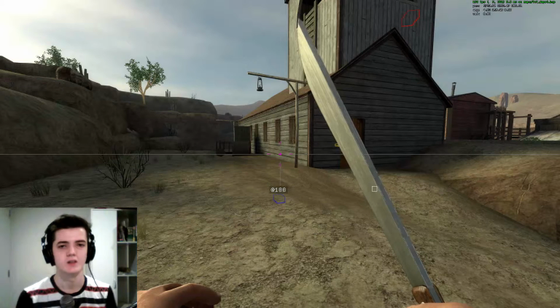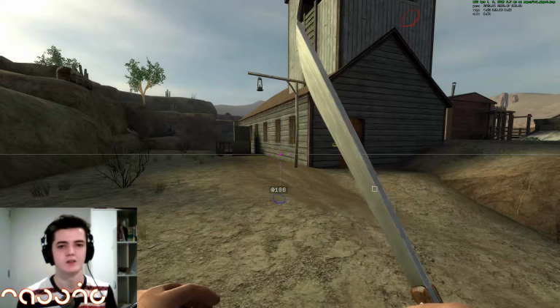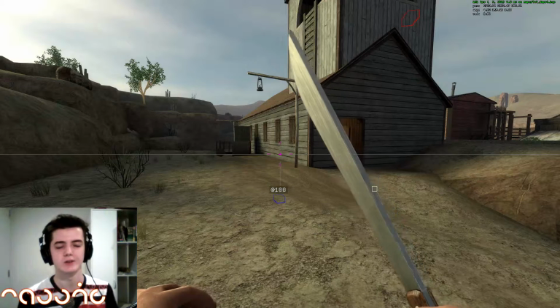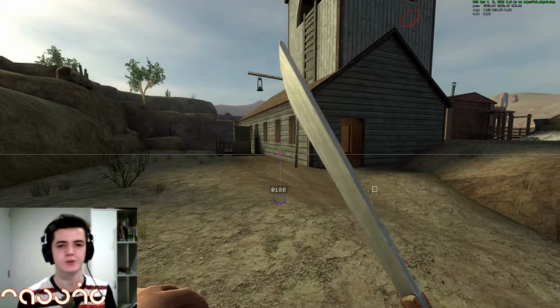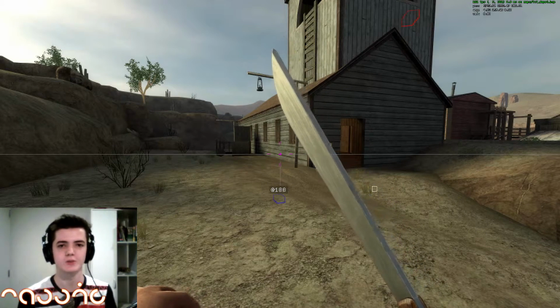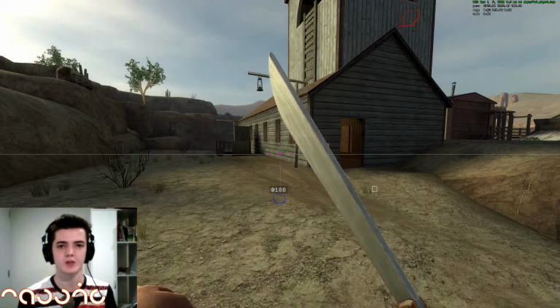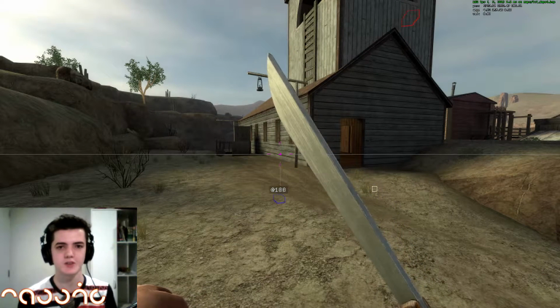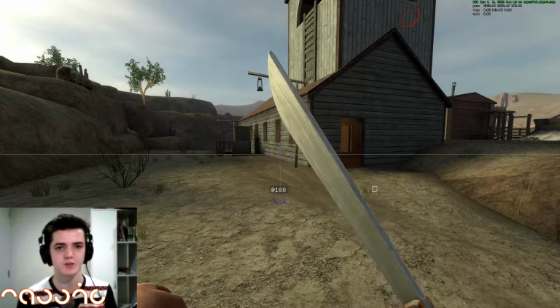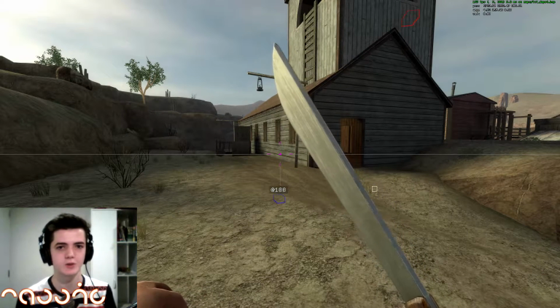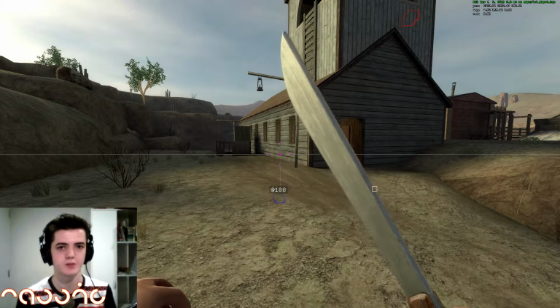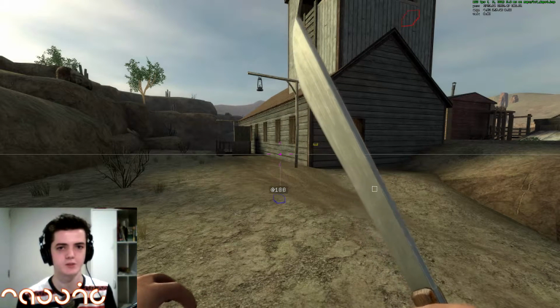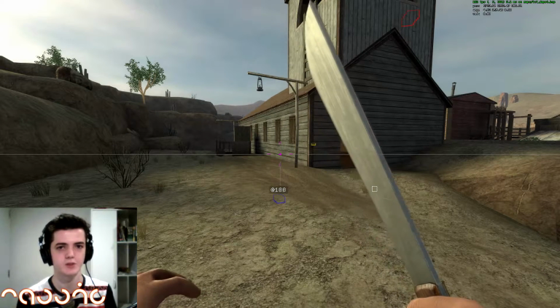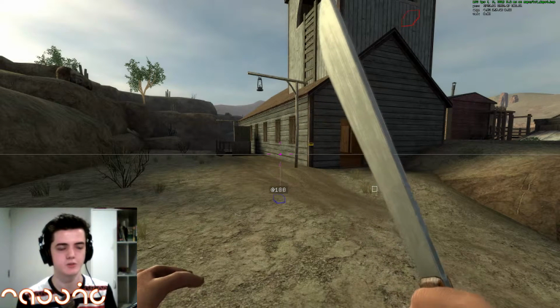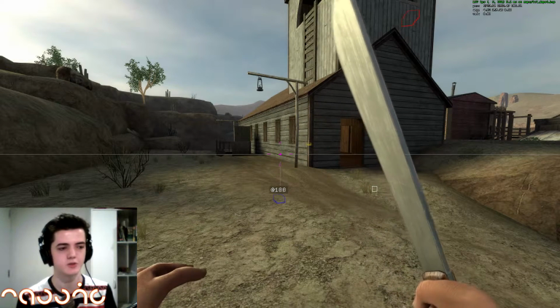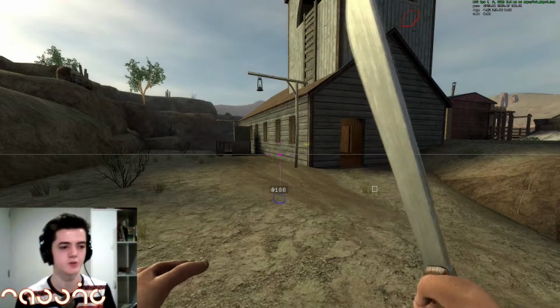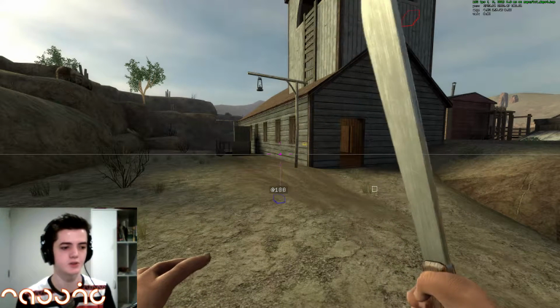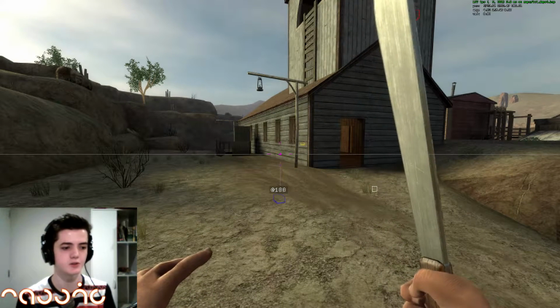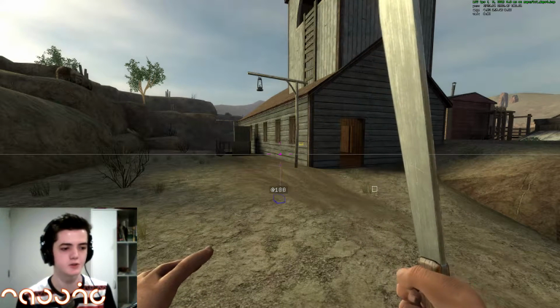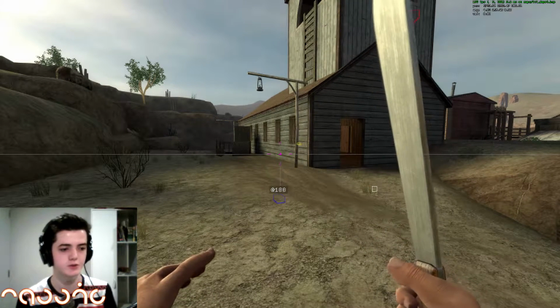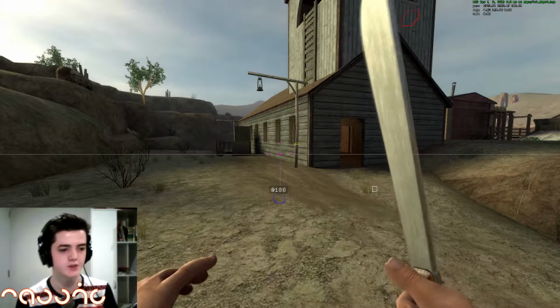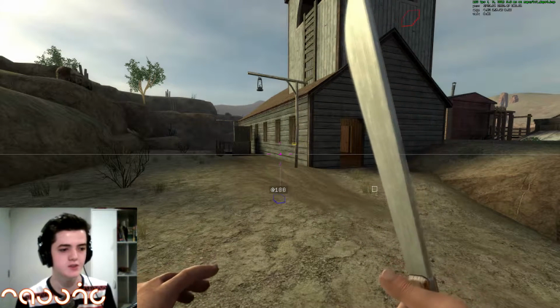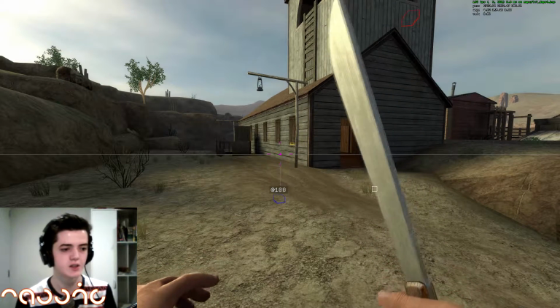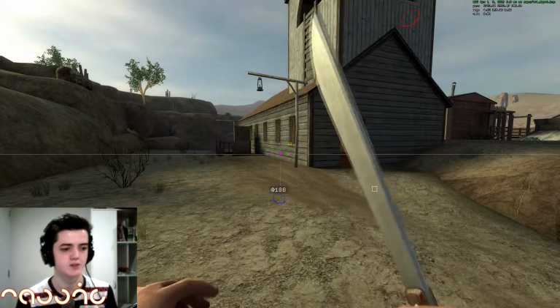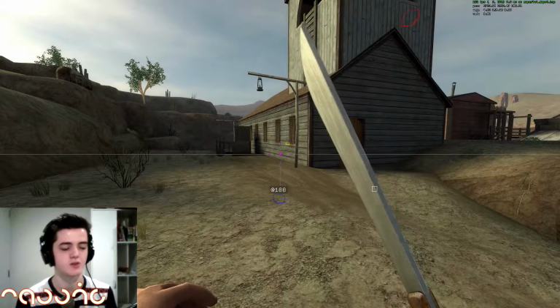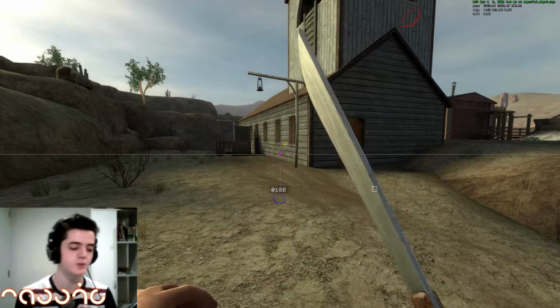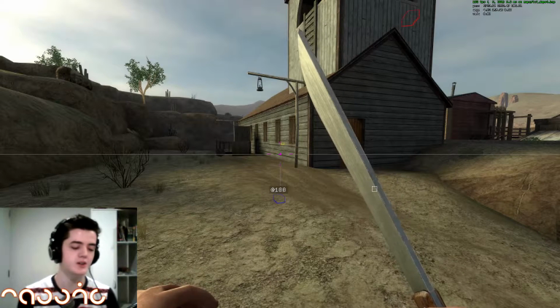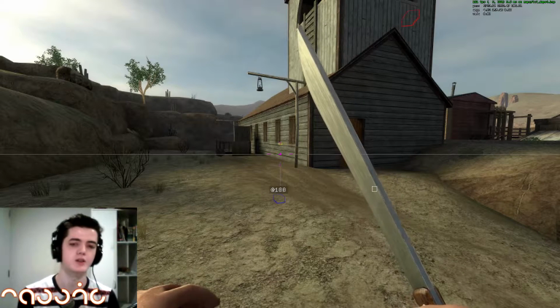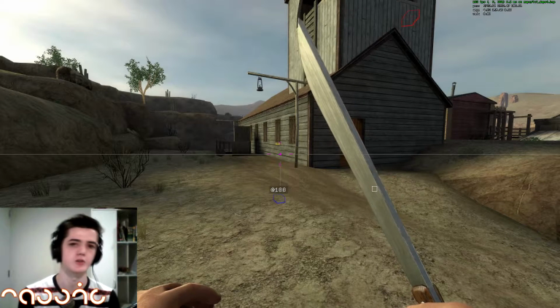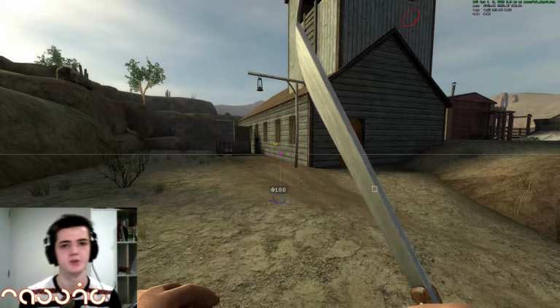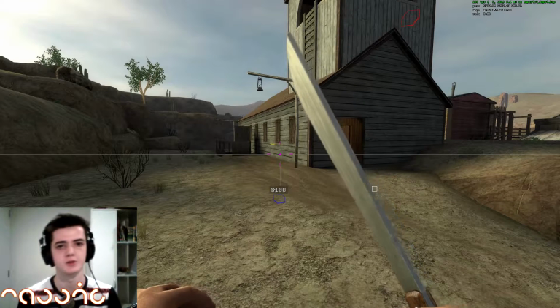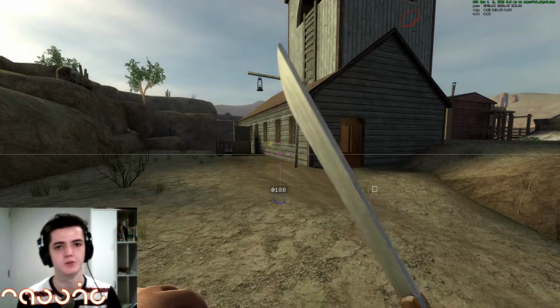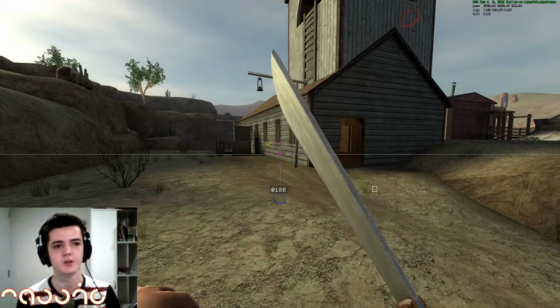Hello everyone, my name is Nesic and welcome back to my movement tutorial series for Fistful of Frags. This is the third part and I'm going to be going over bunny hopping.